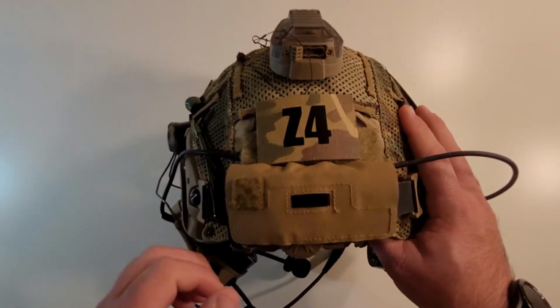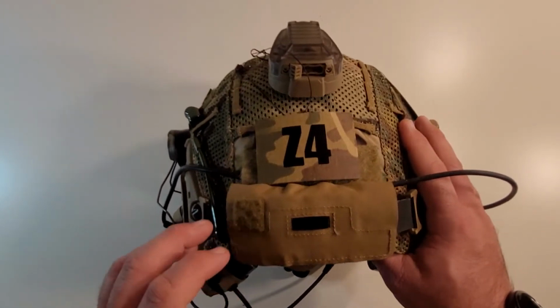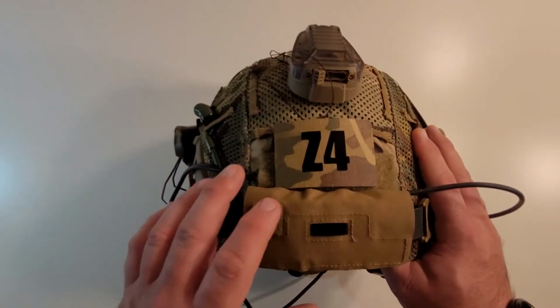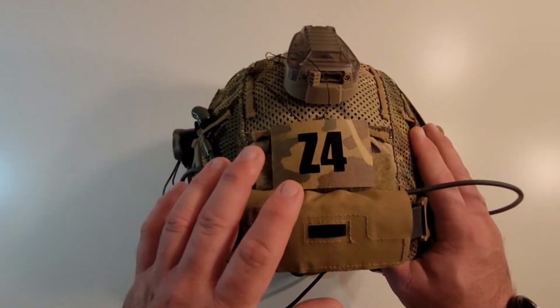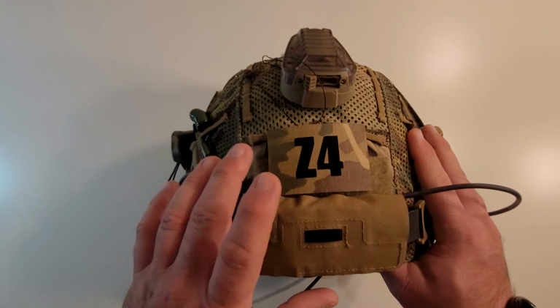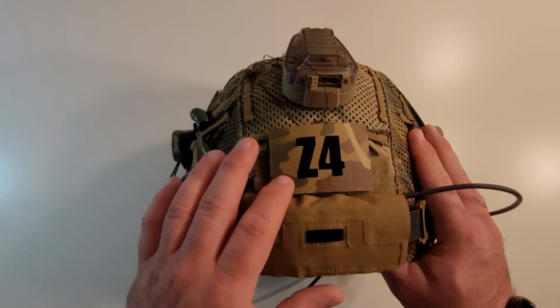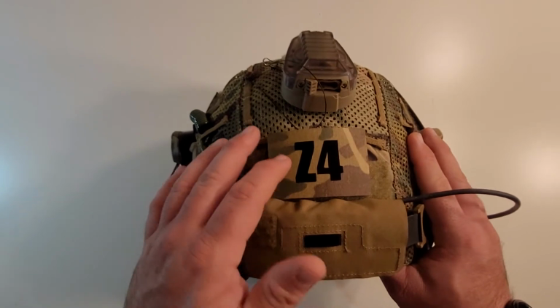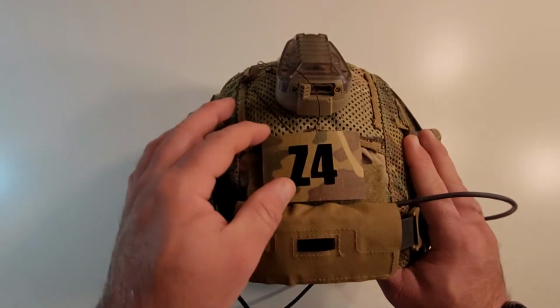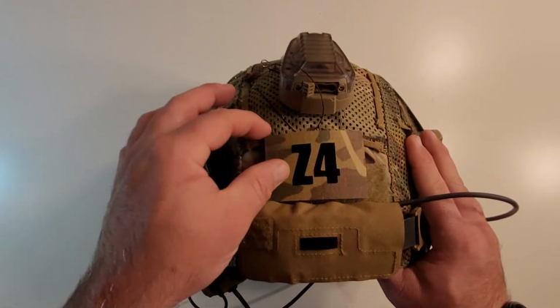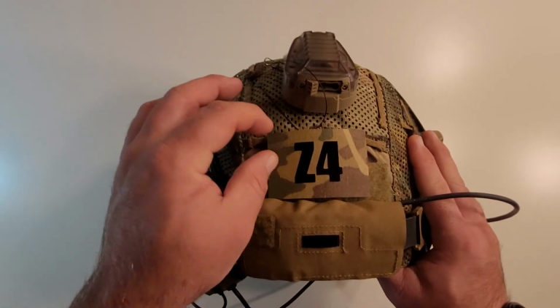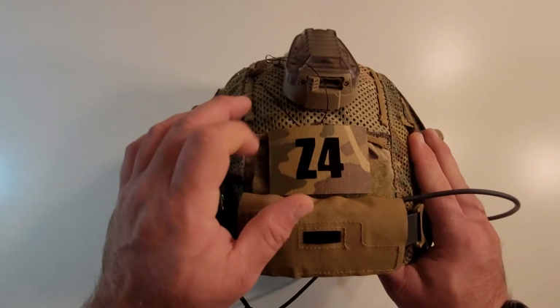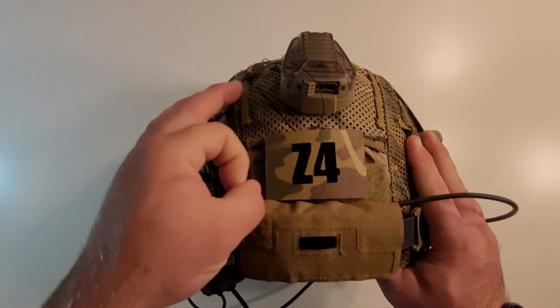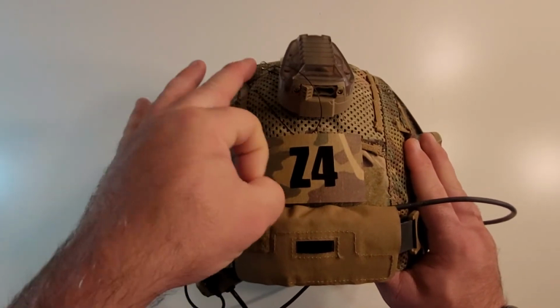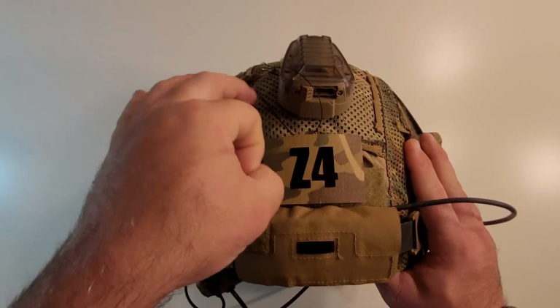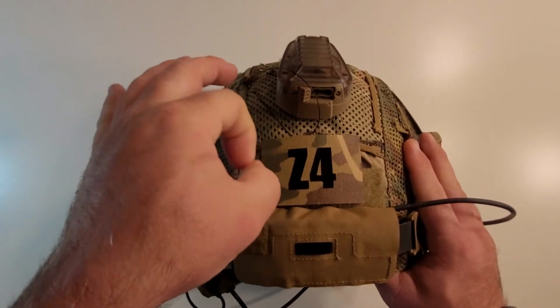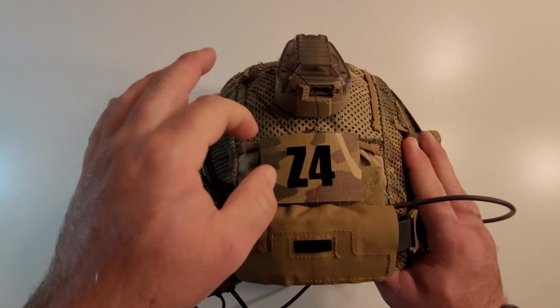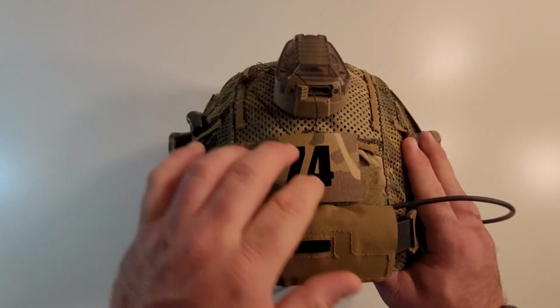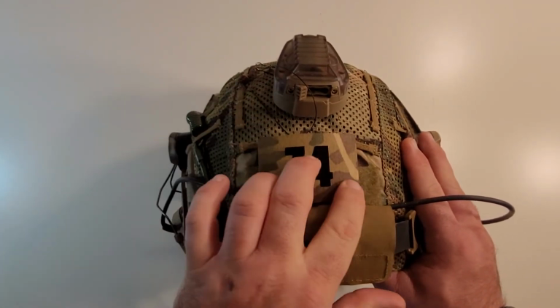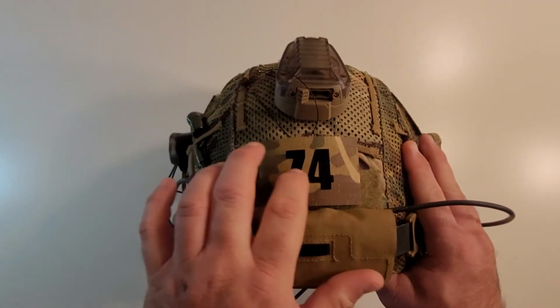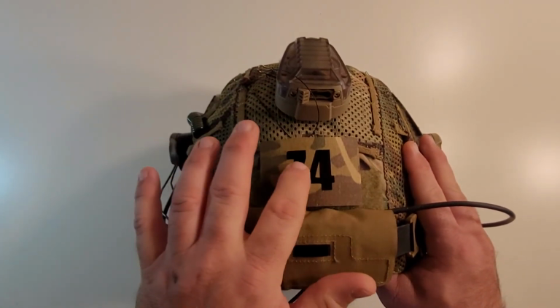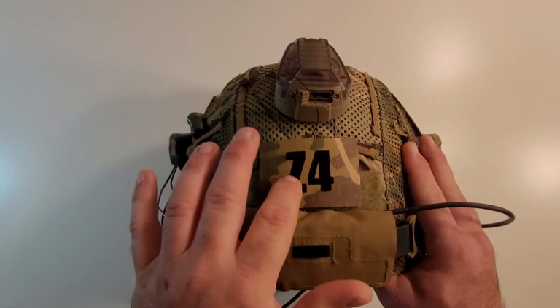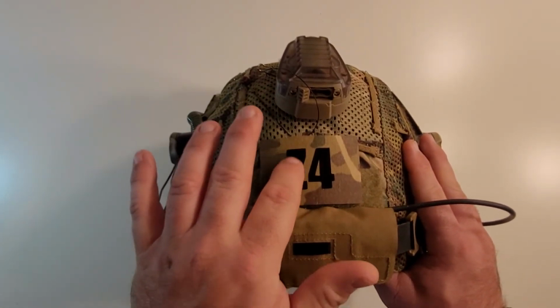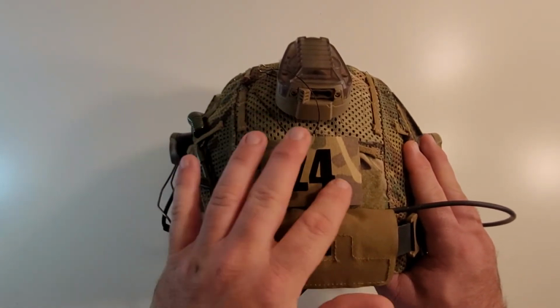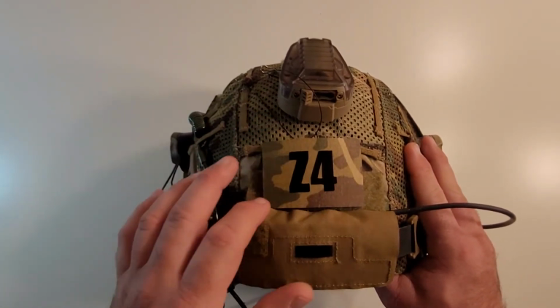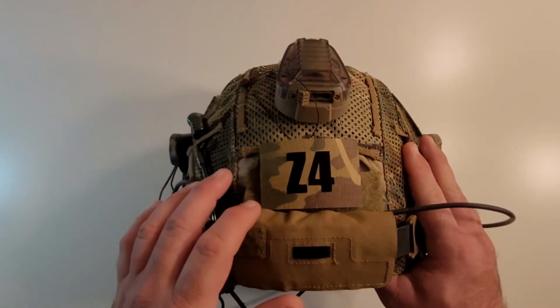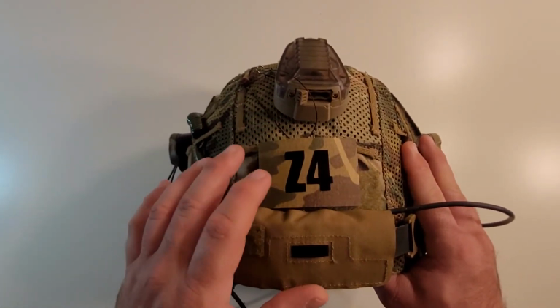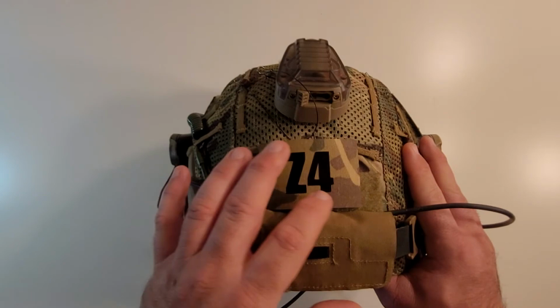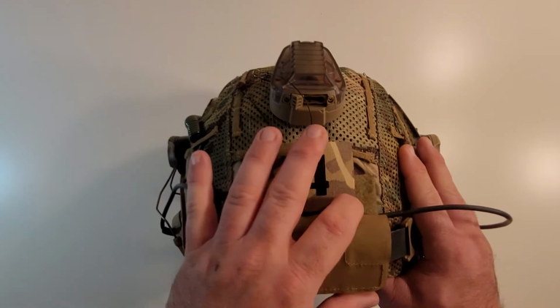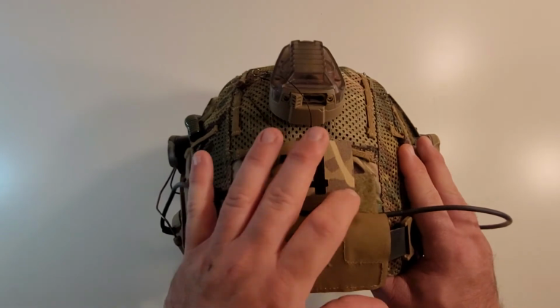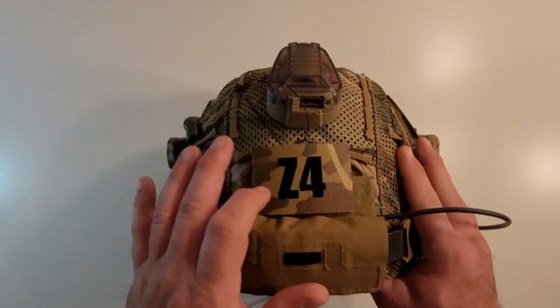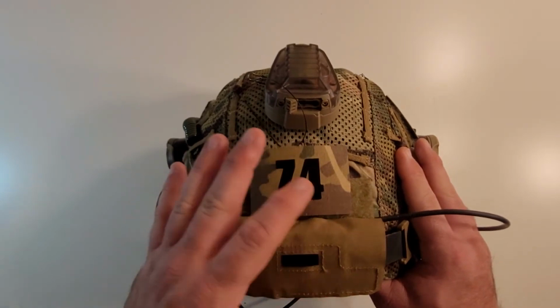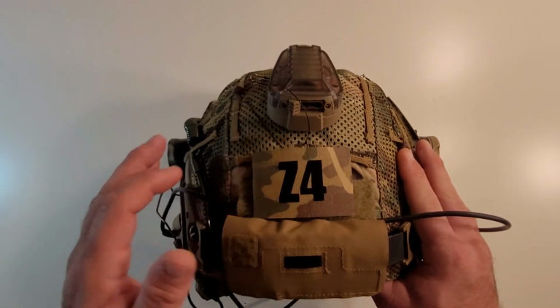I have a call sign patch. It's like a thick PVC plastic — it's actual IR. It's for my call sign, Zulu 4.